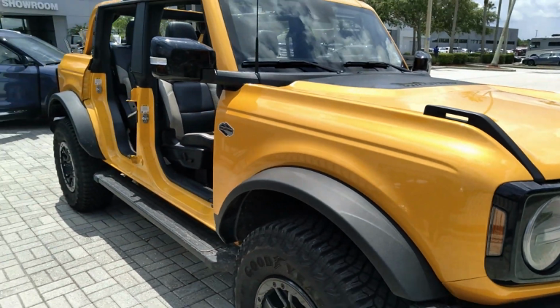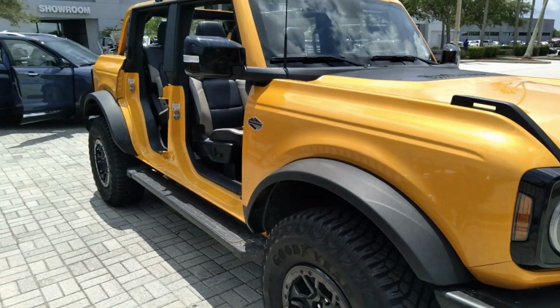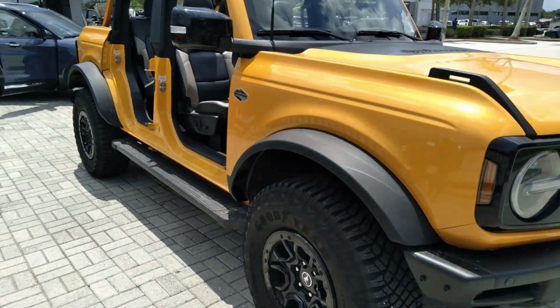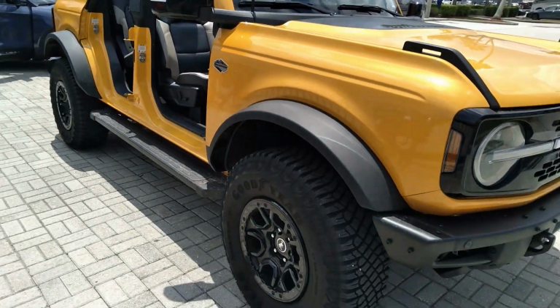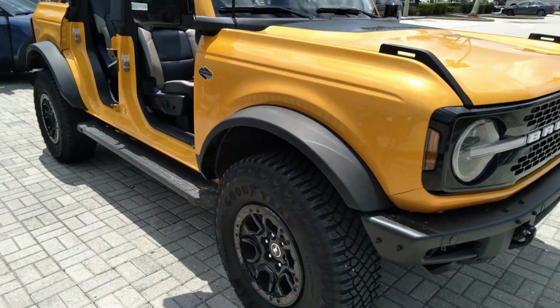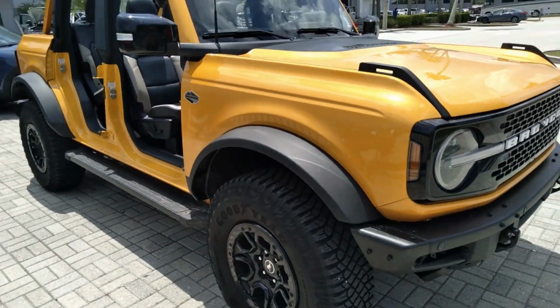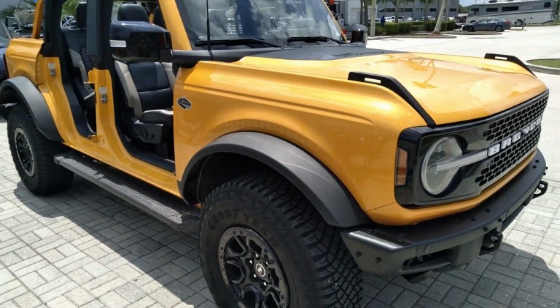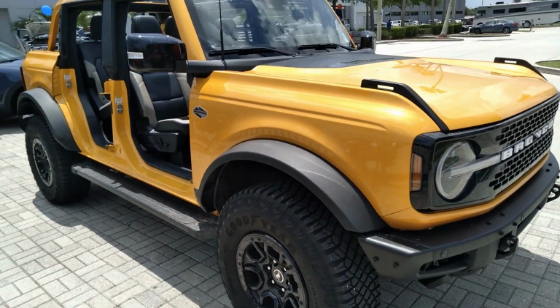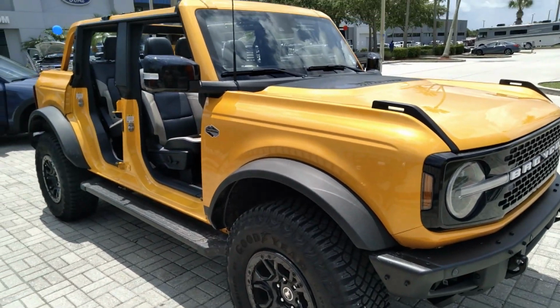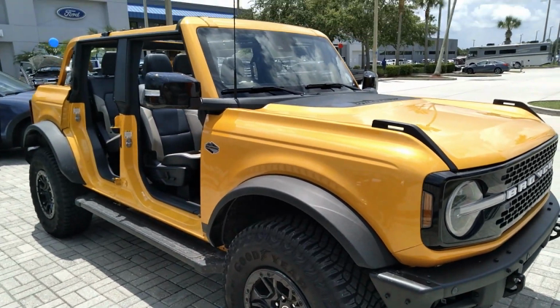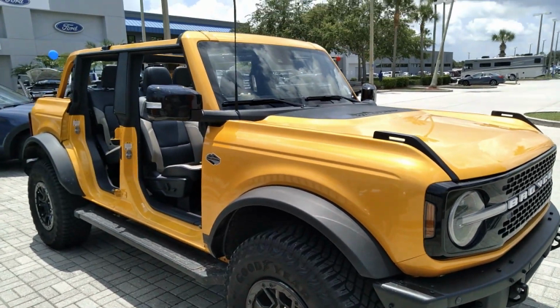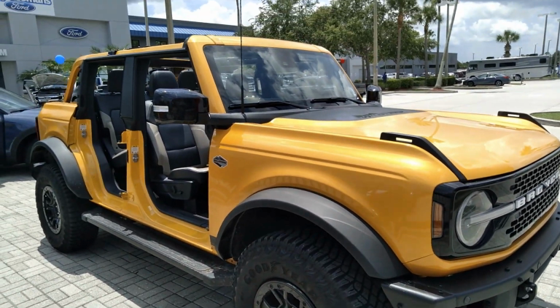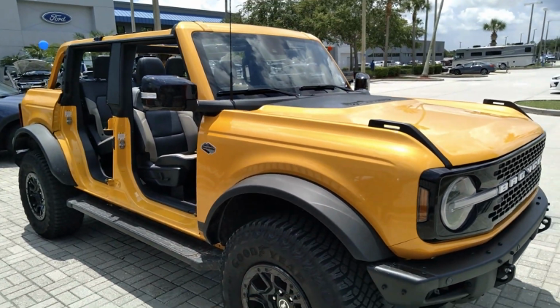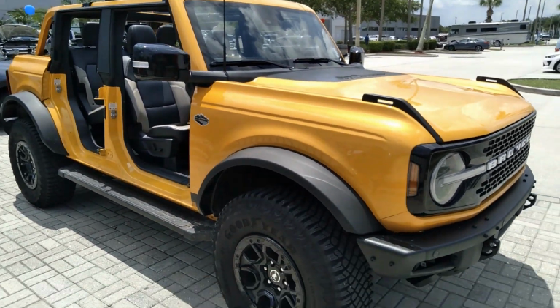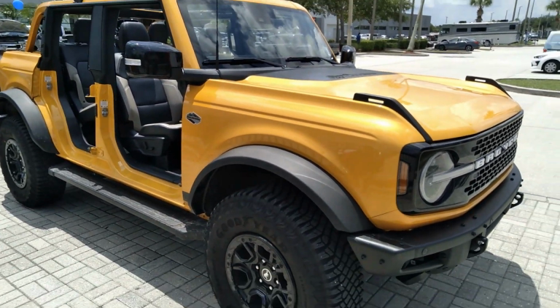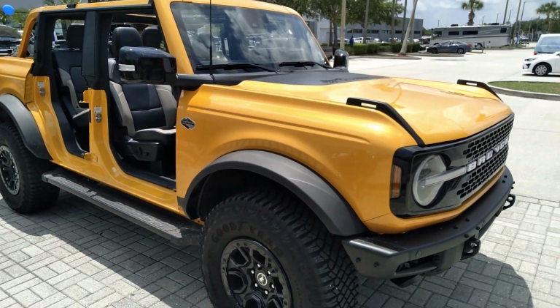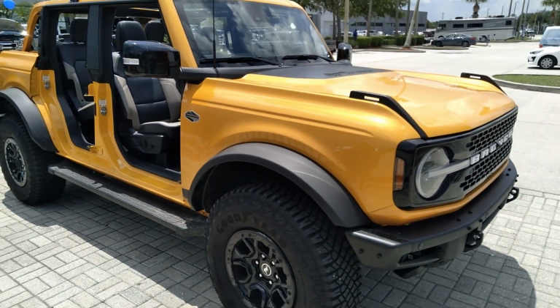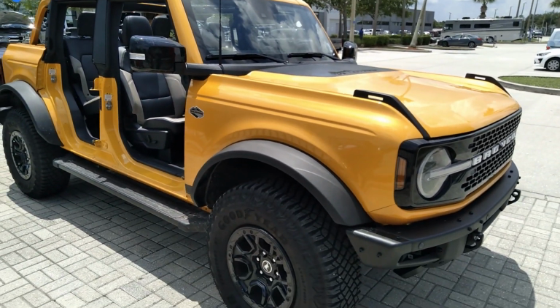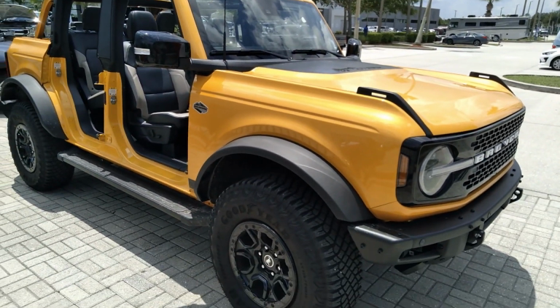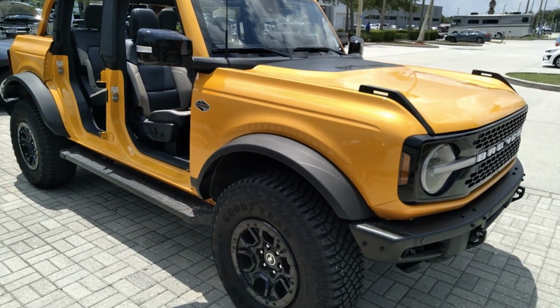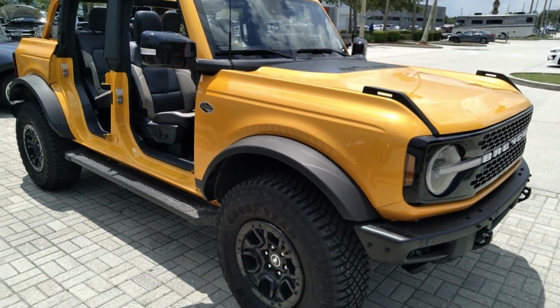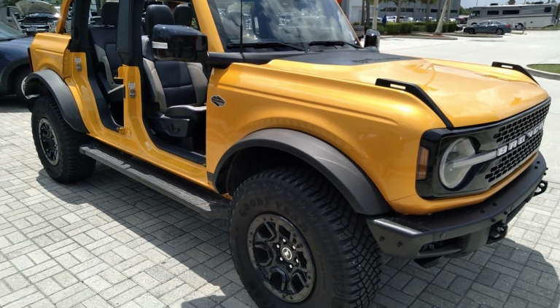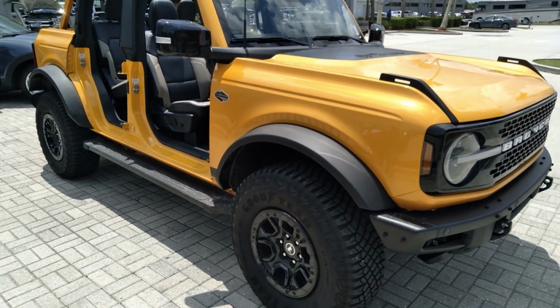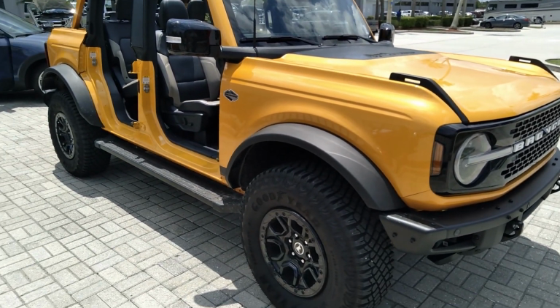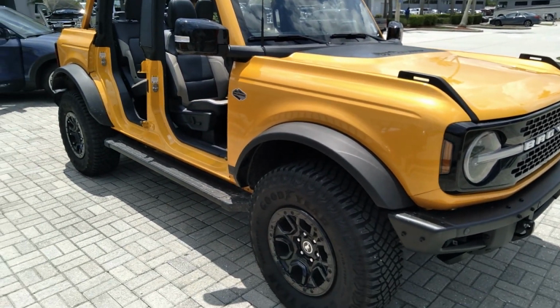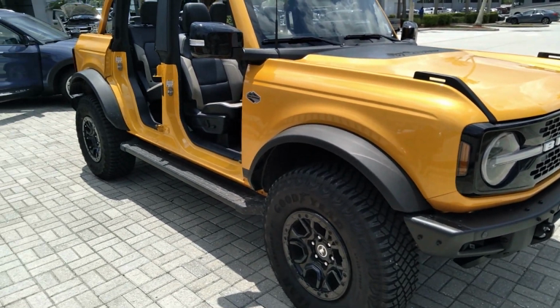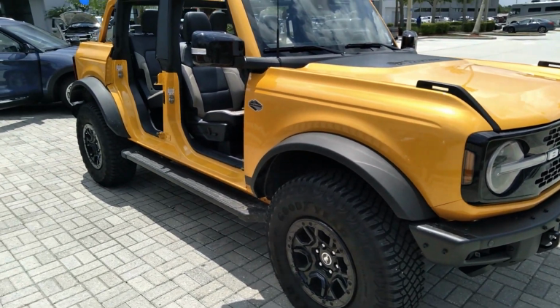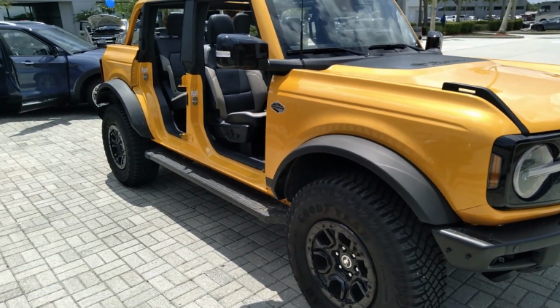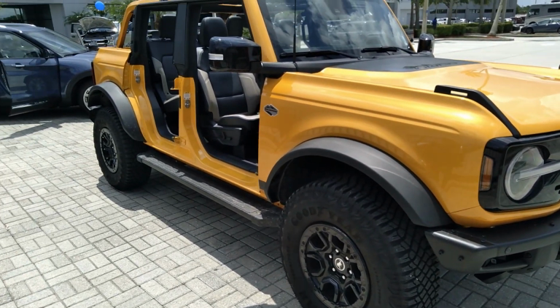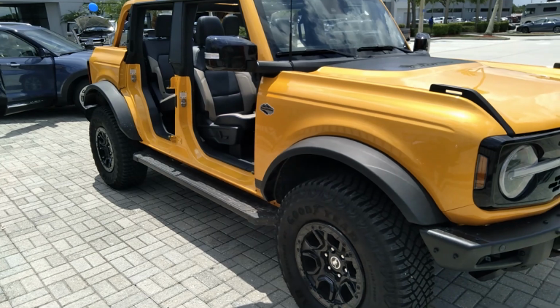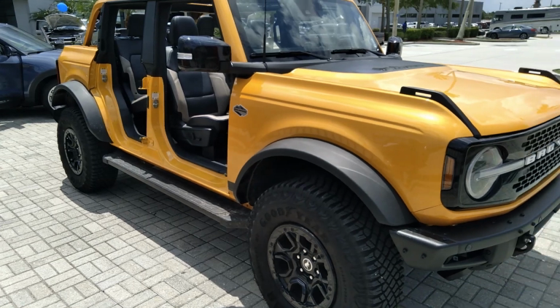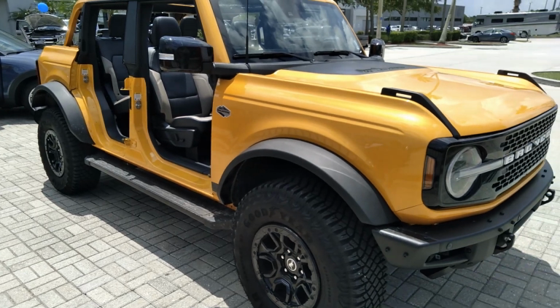I didn't think they would have one, but here it is — my second spotting of a full-size Bronco.